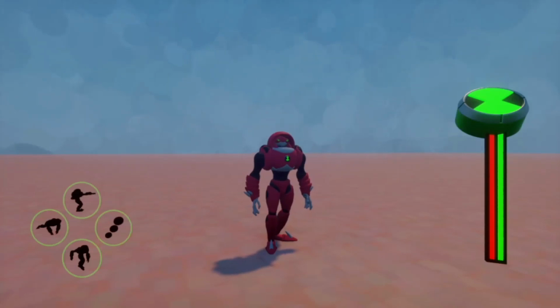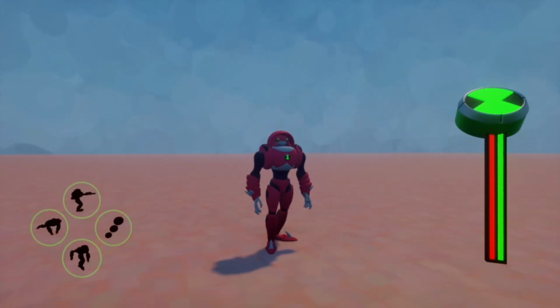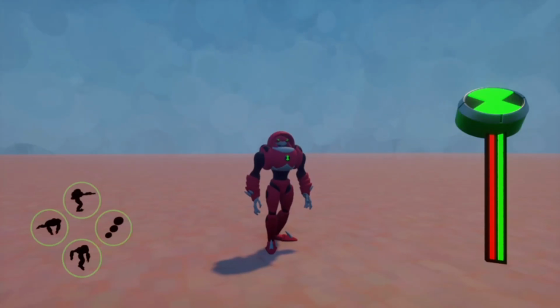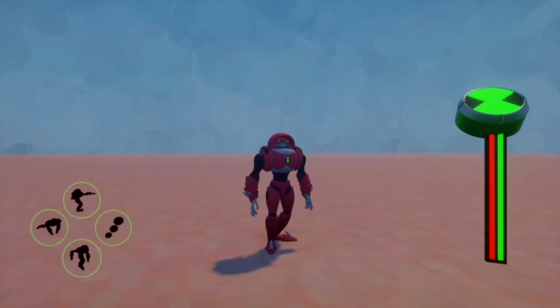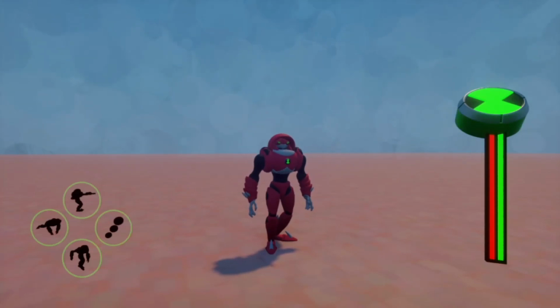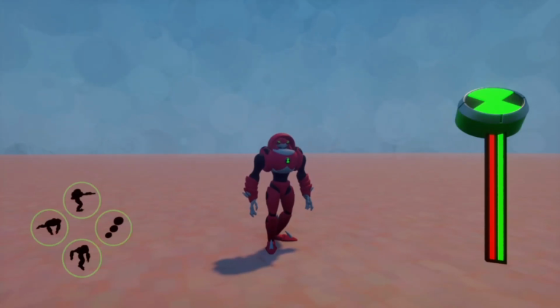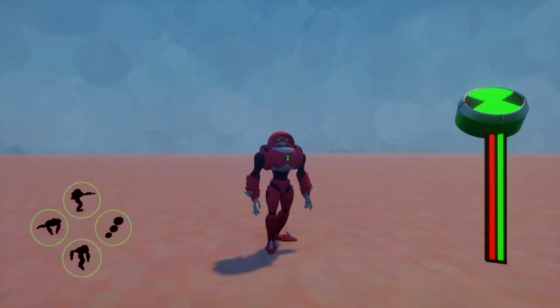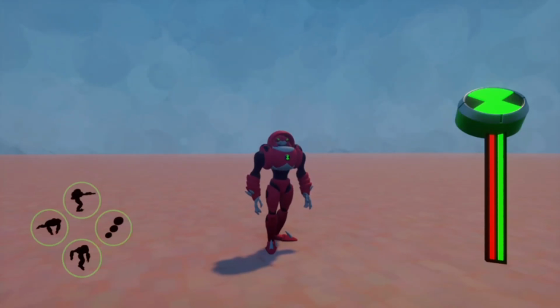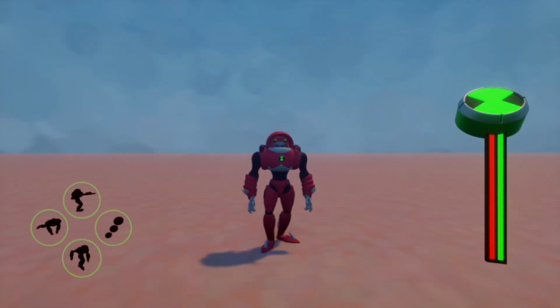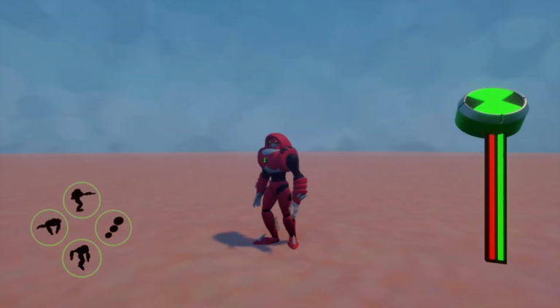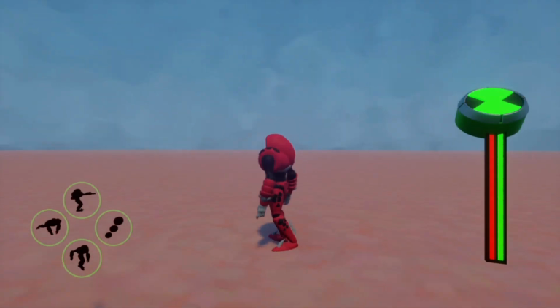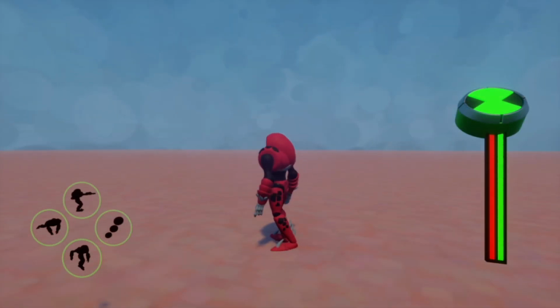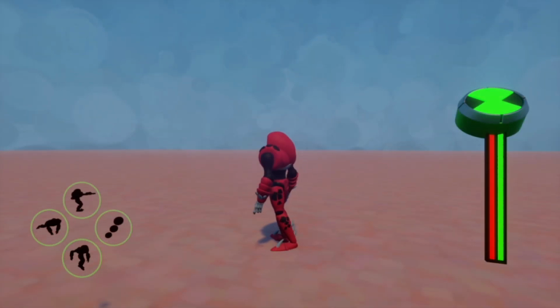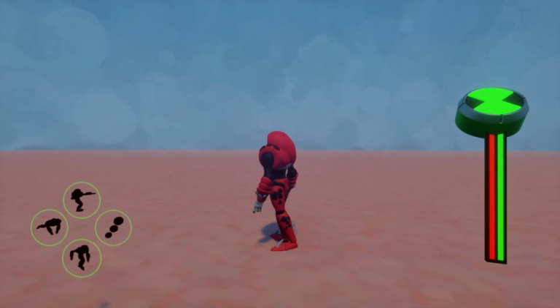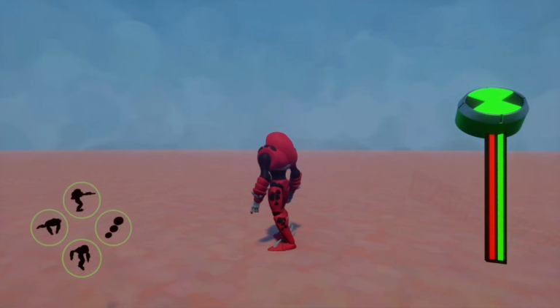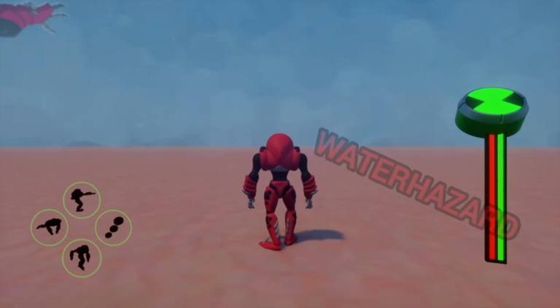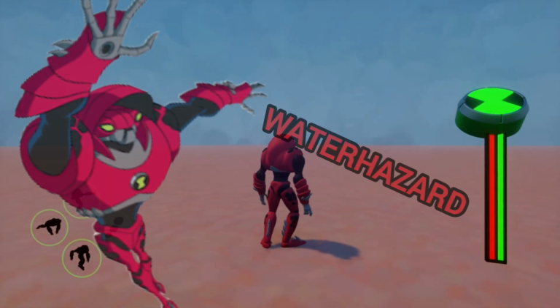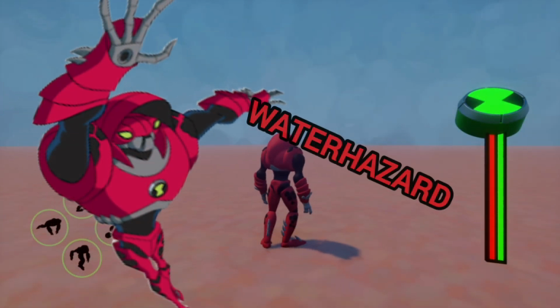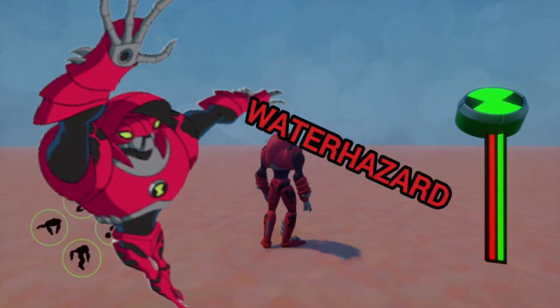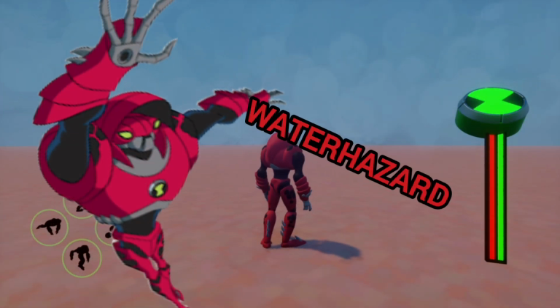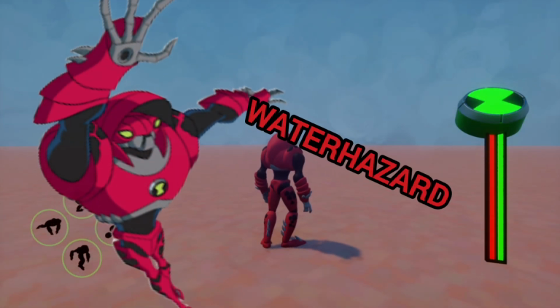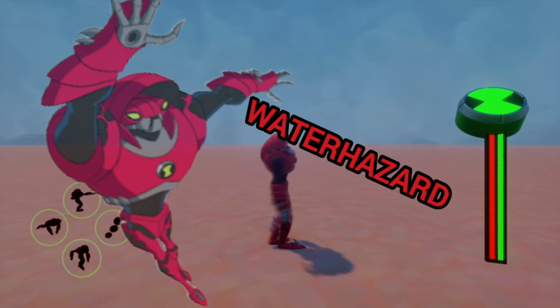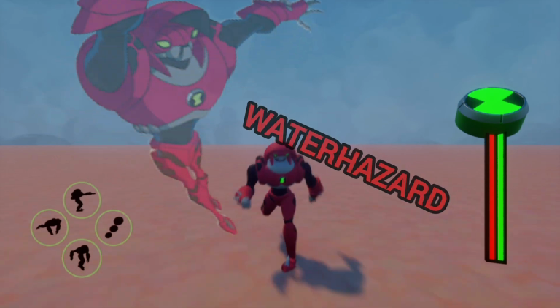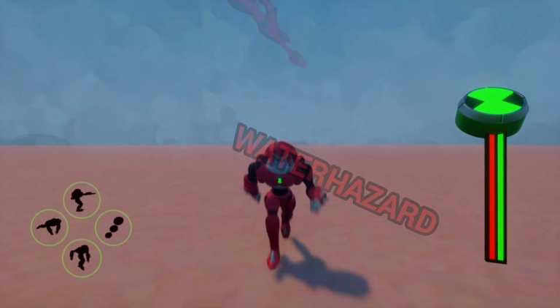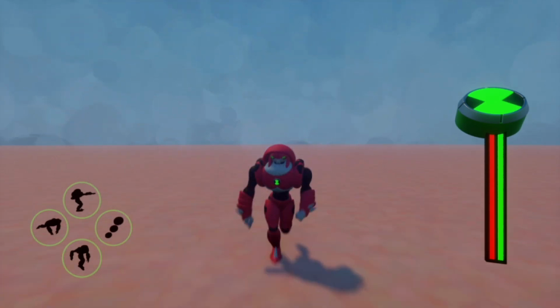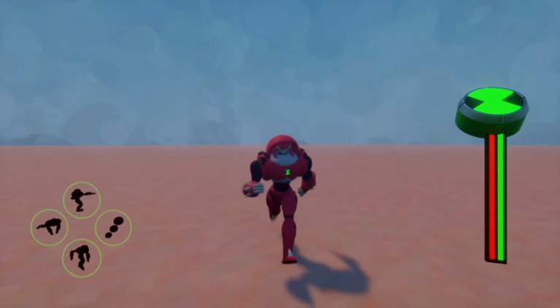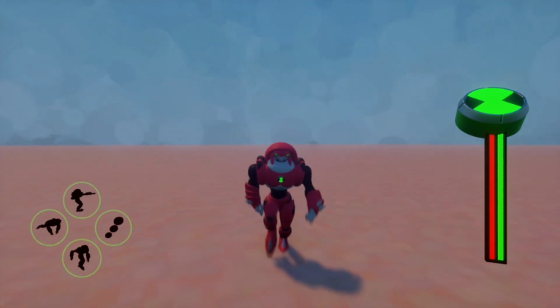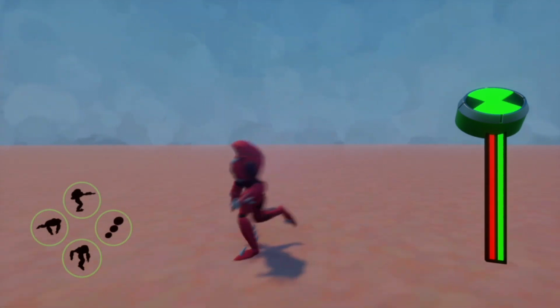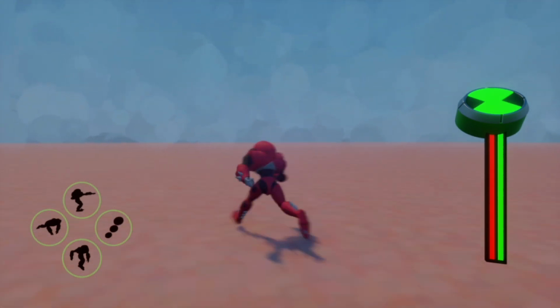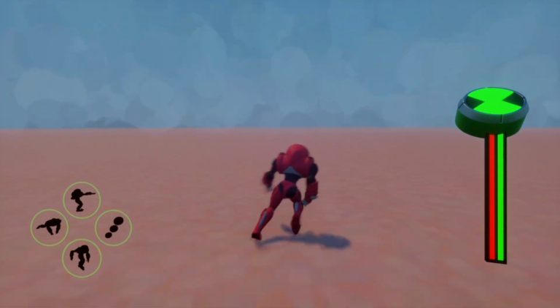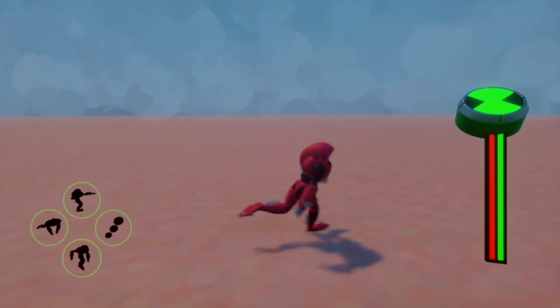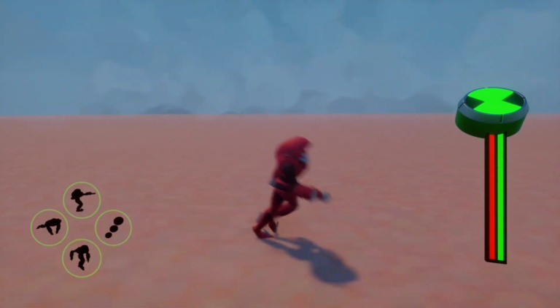Hi, so today I'm doing an alien showcase. This is Water Hazard. He's the fourth alien. I'll start with his attacks.